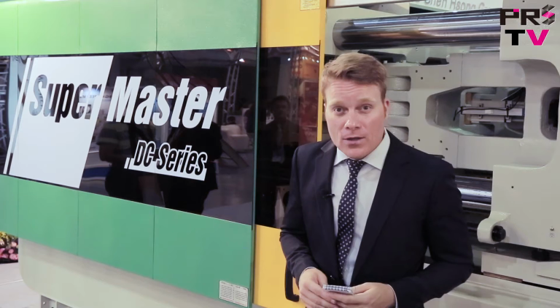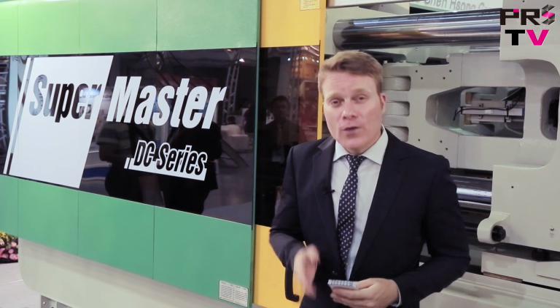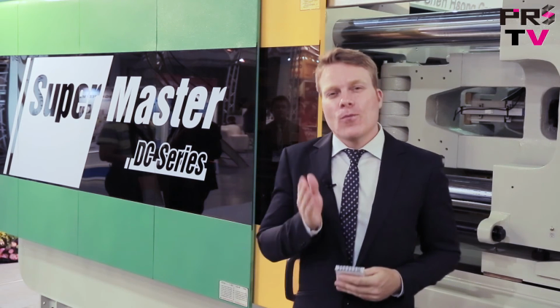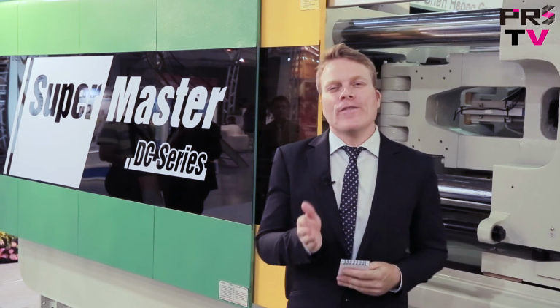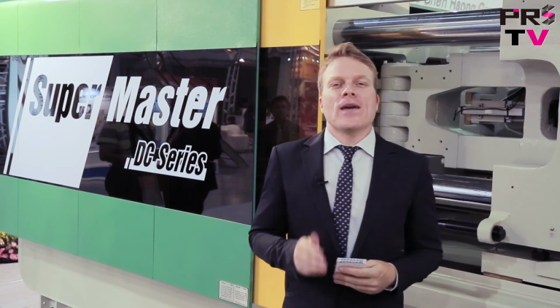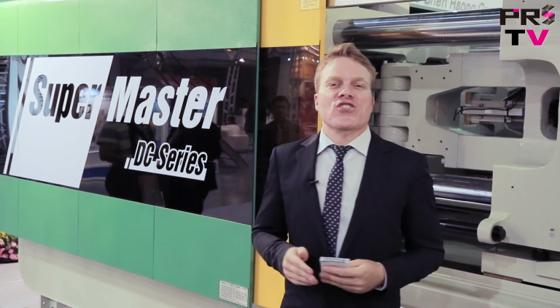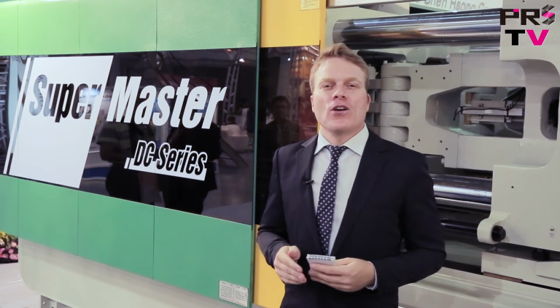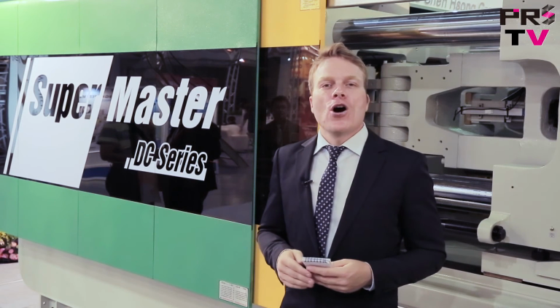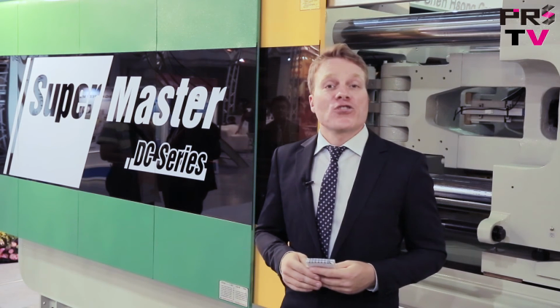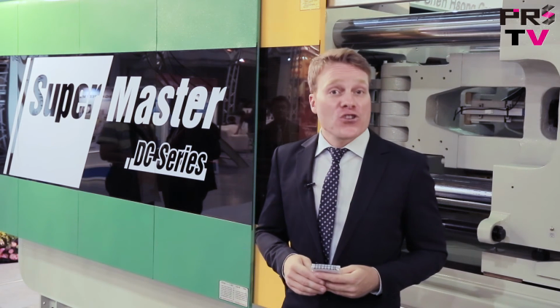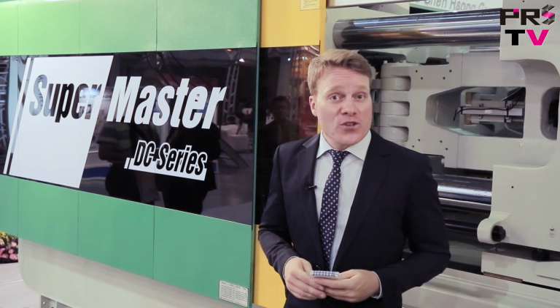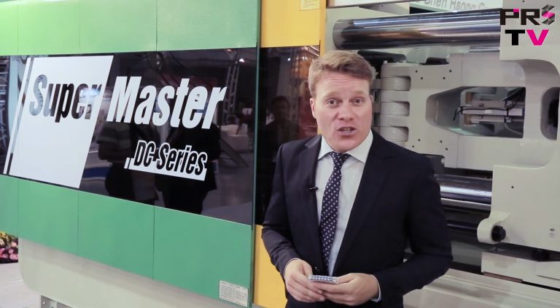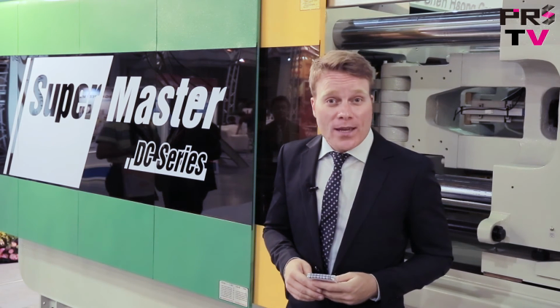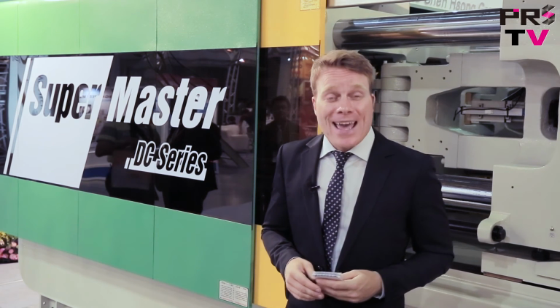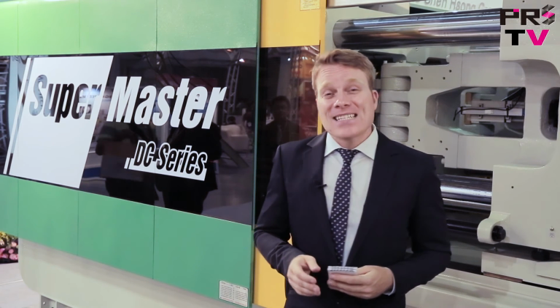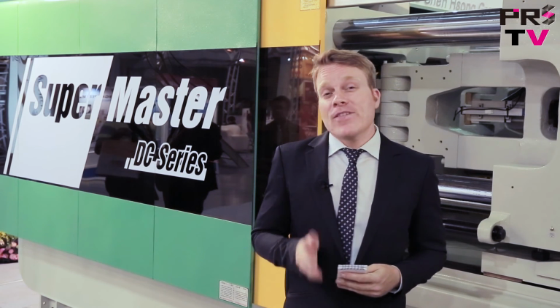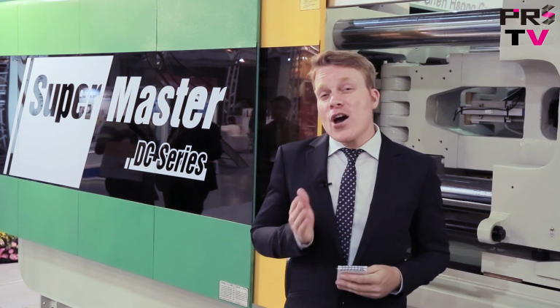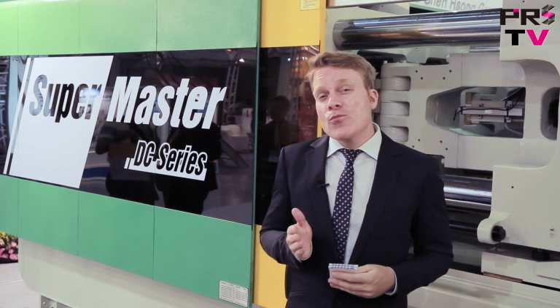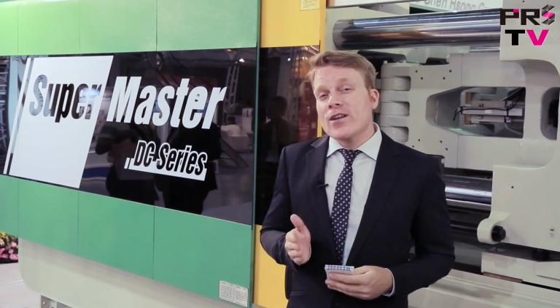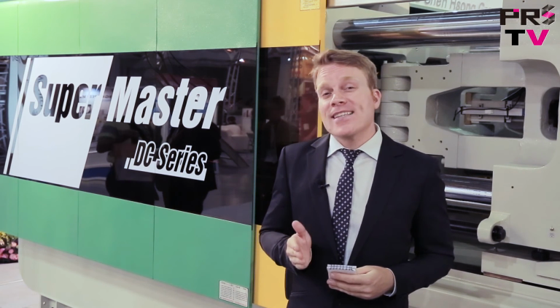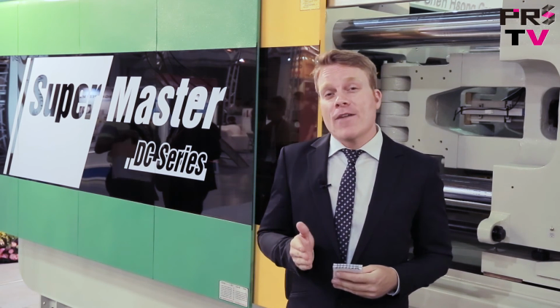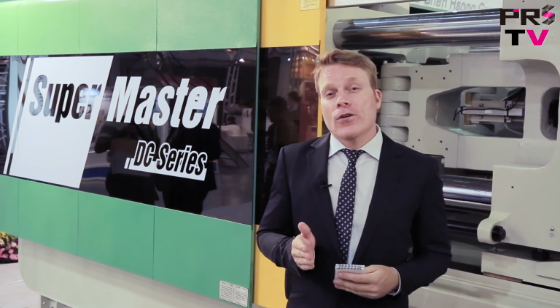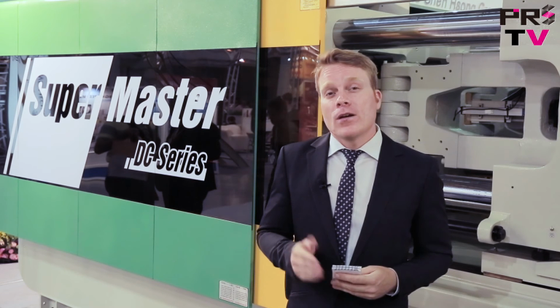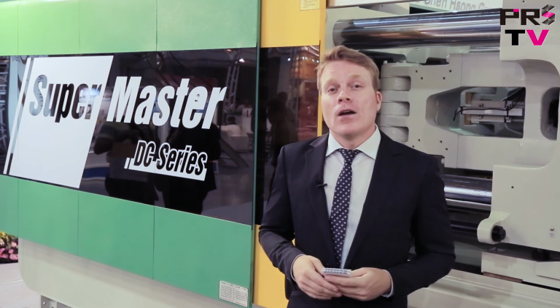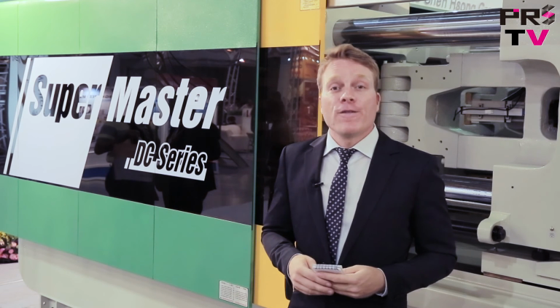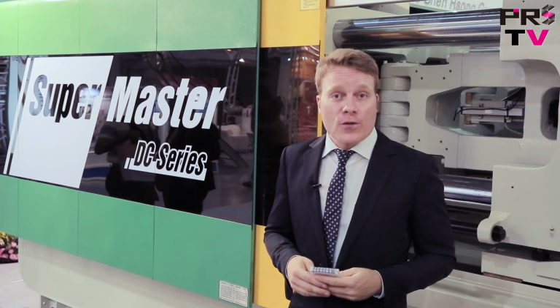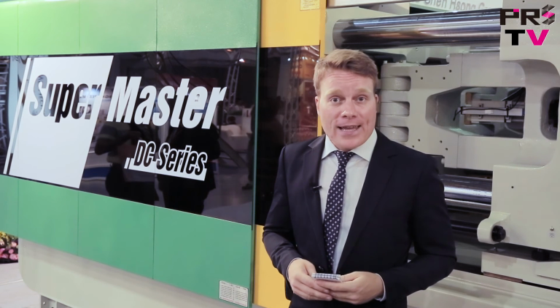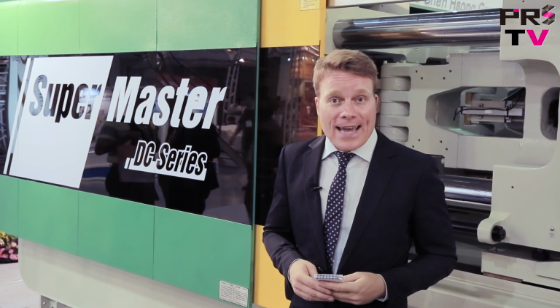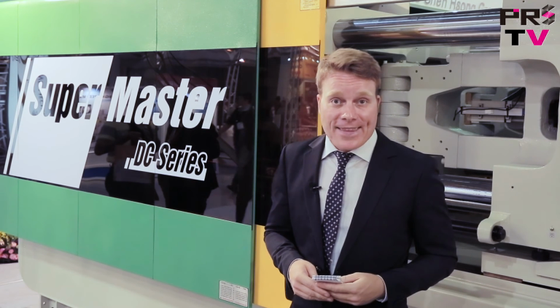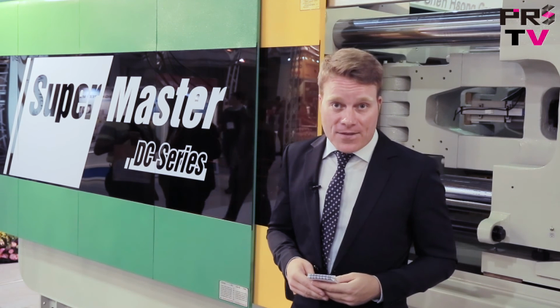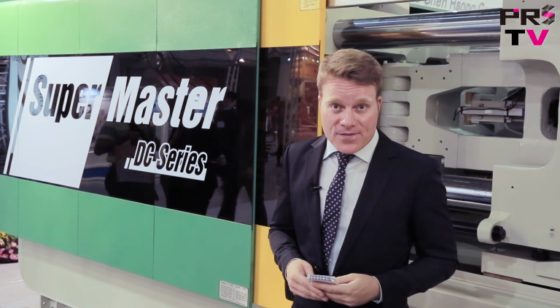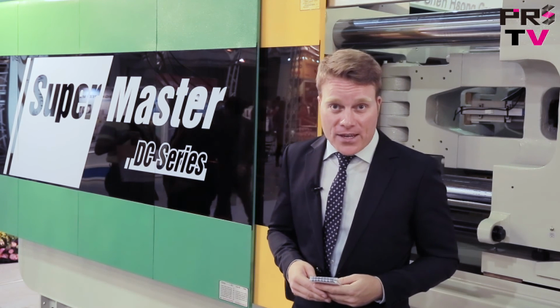For more information on Zhensheng Machinery and some of the other products they offer, follow the link at the end of this video.